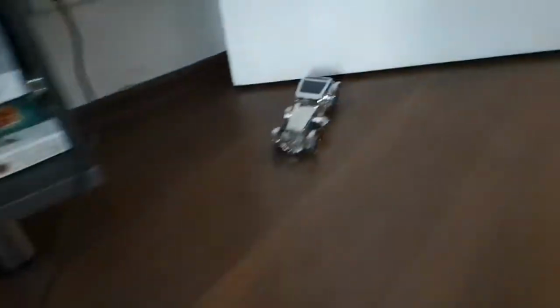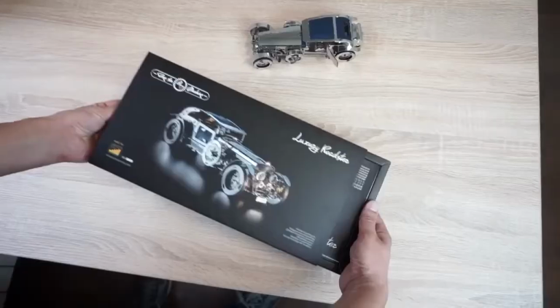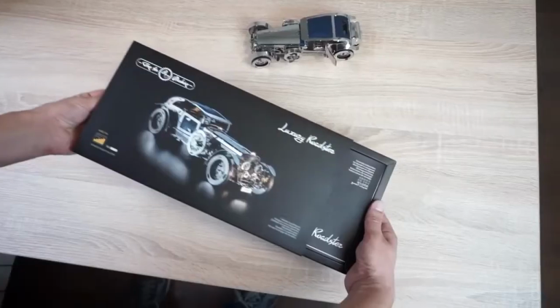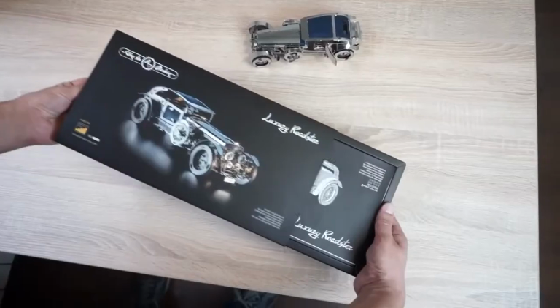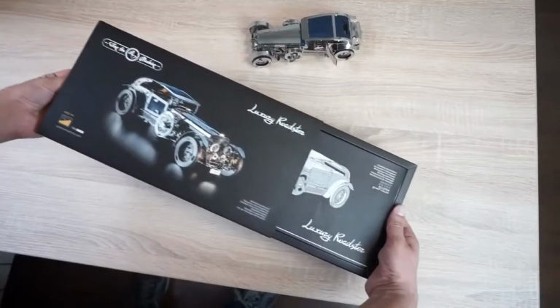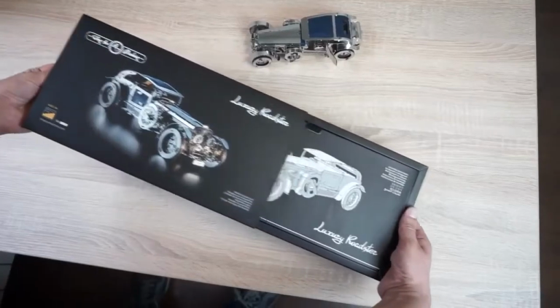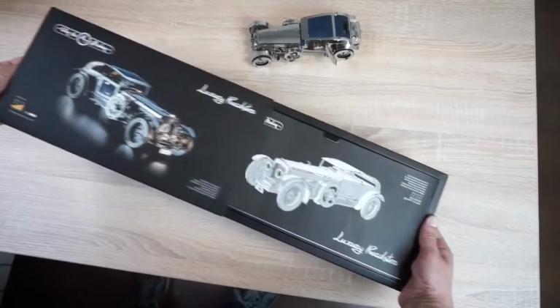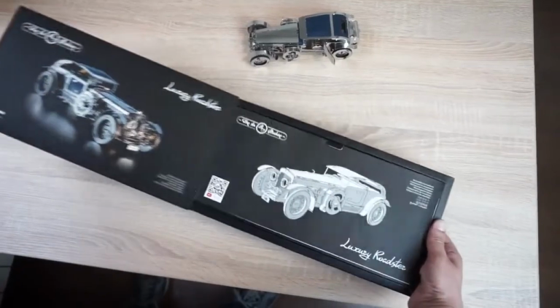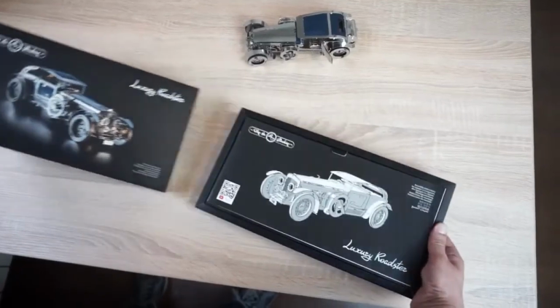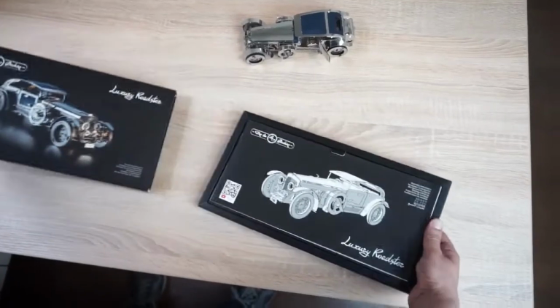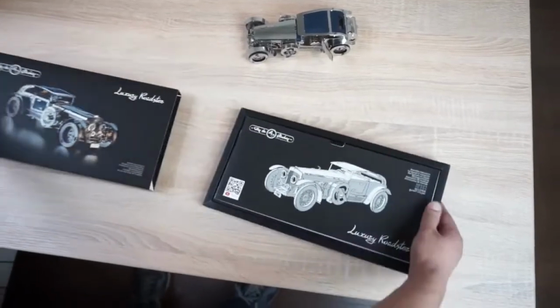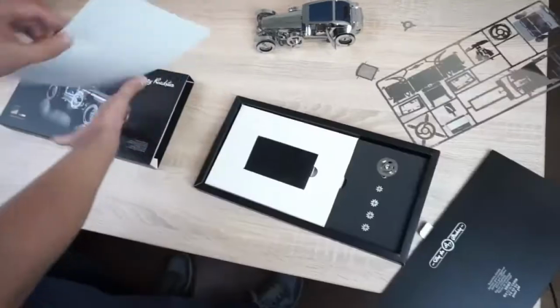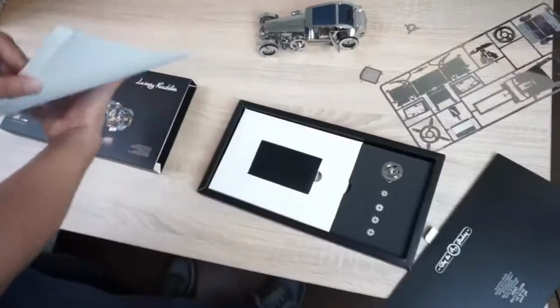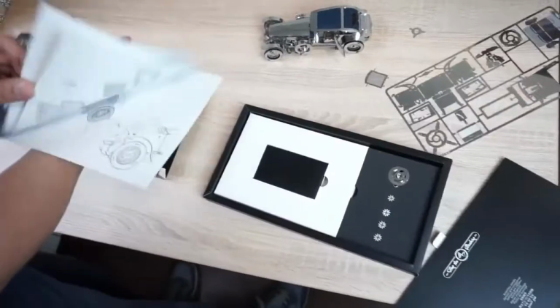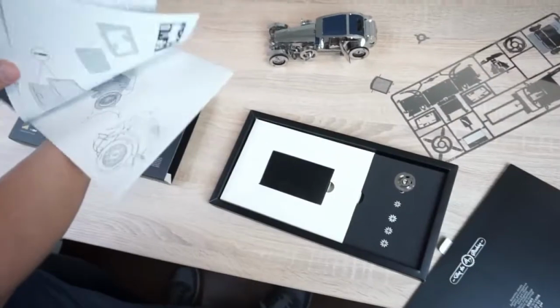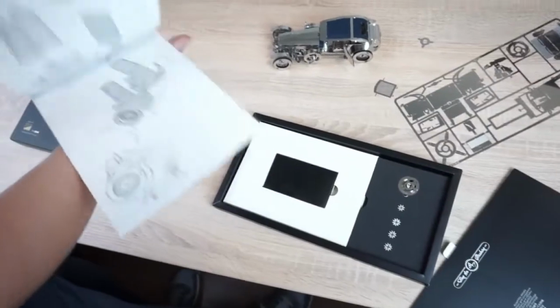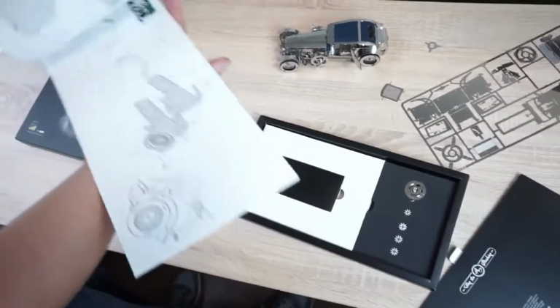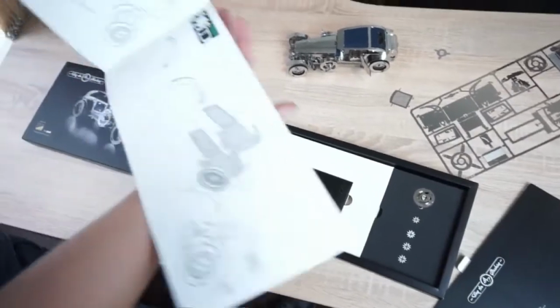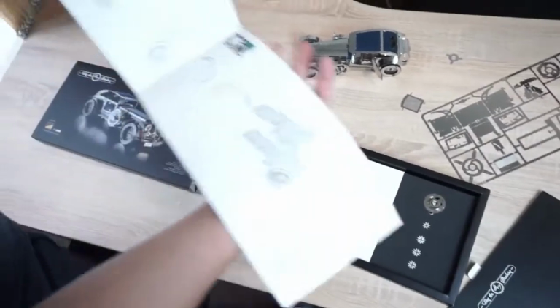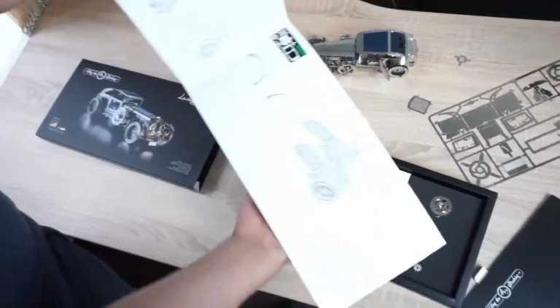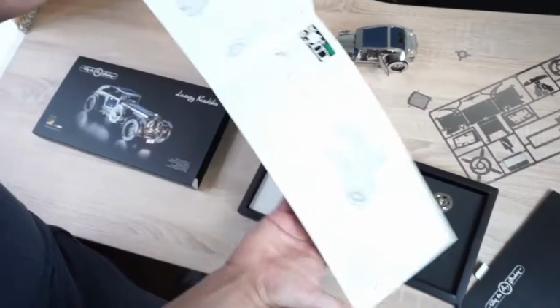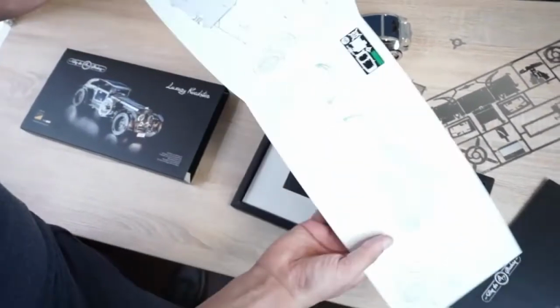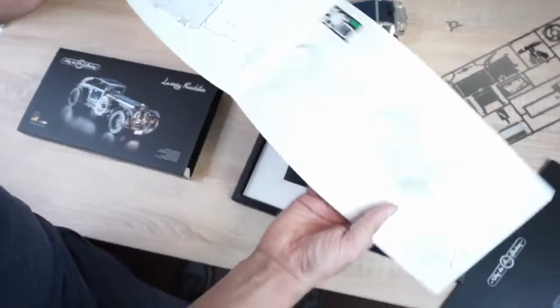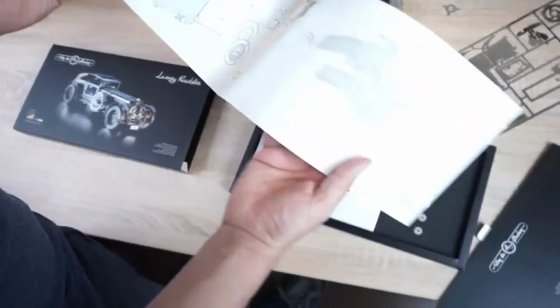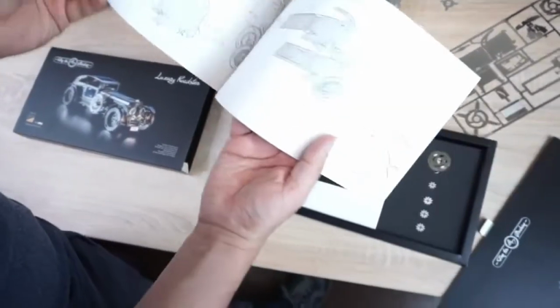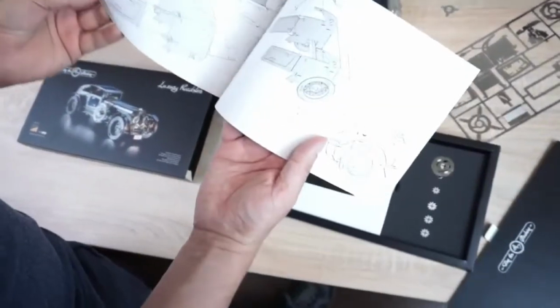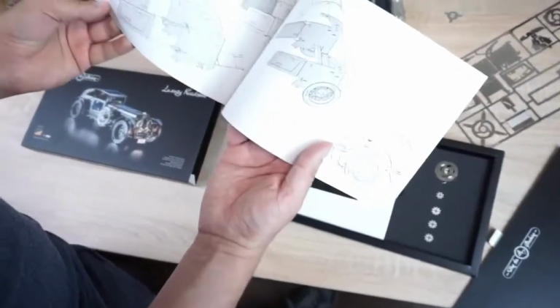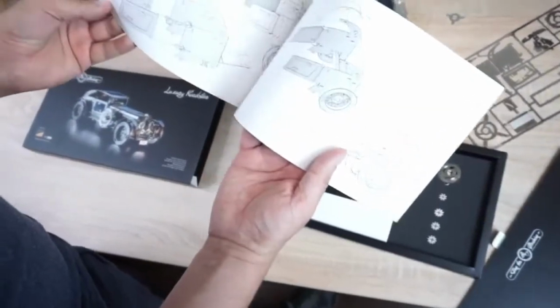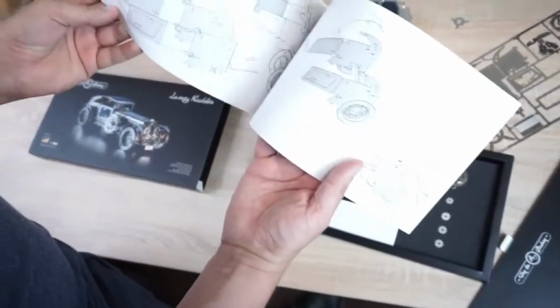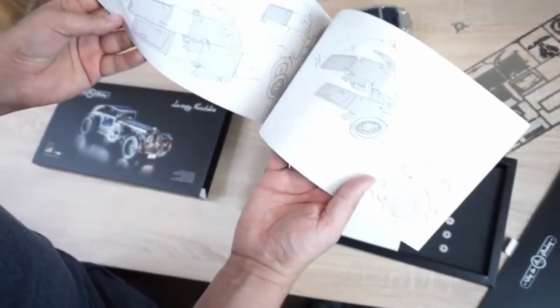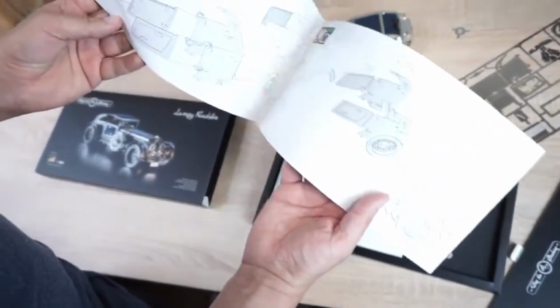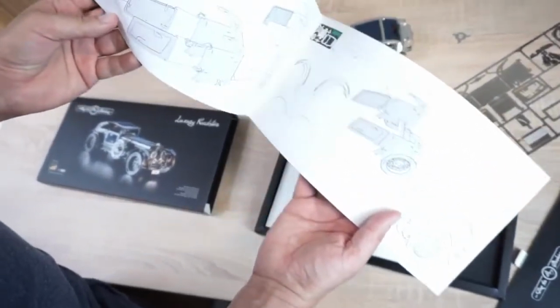This is how the packaging looks. The instructions are rather detailed, translated into 12 languages.